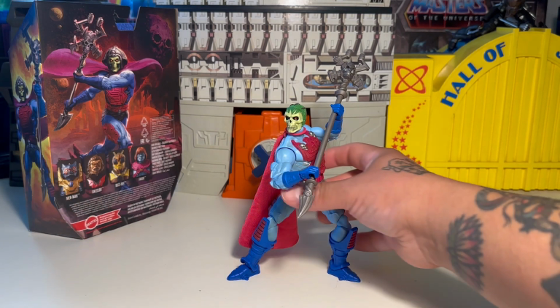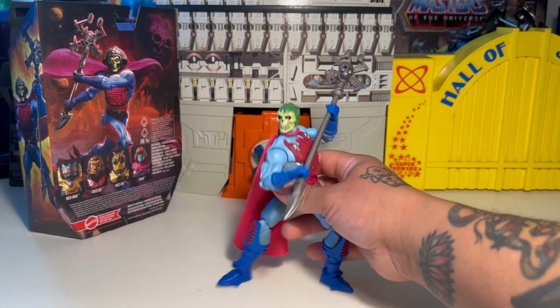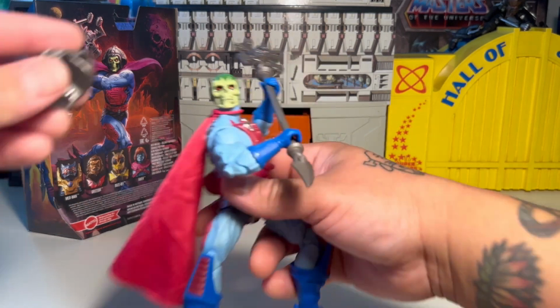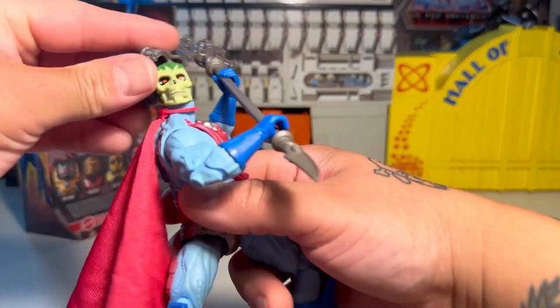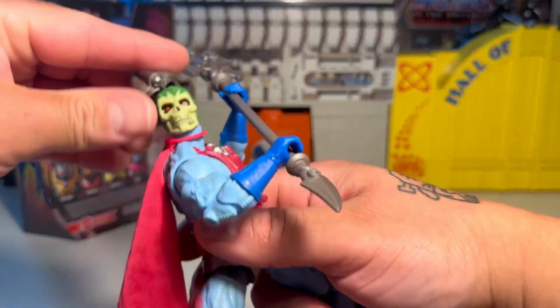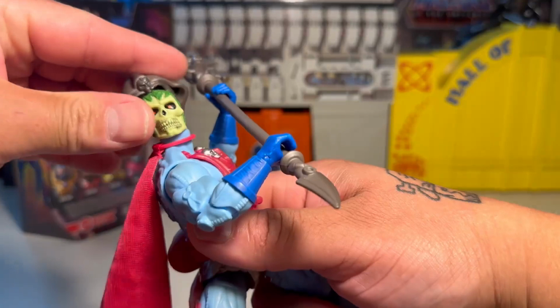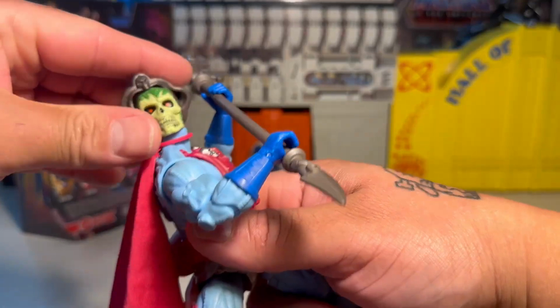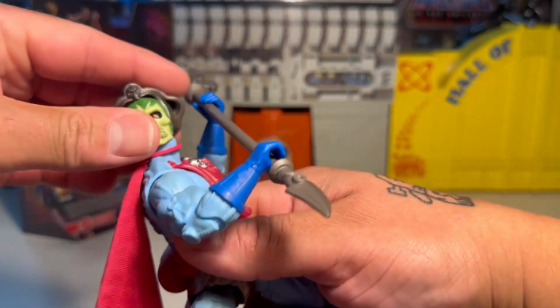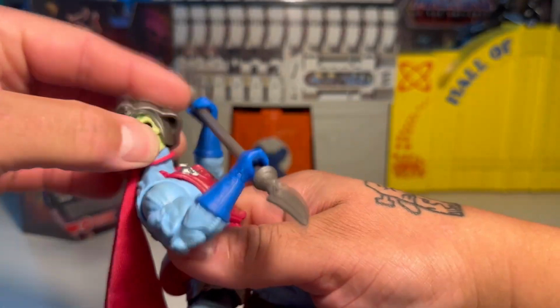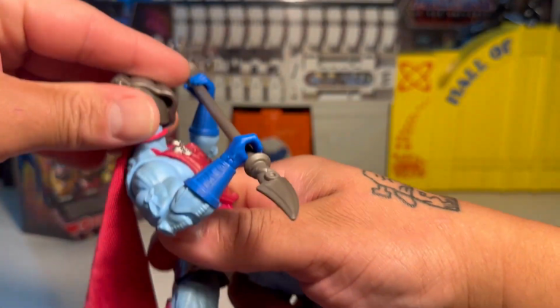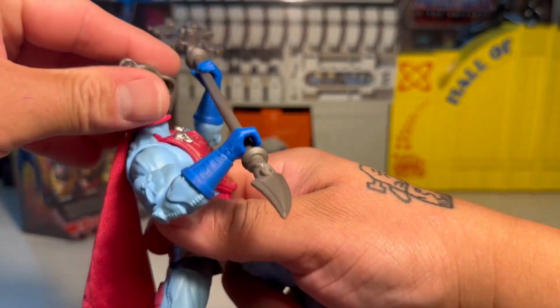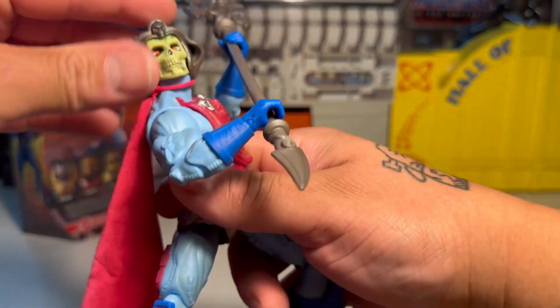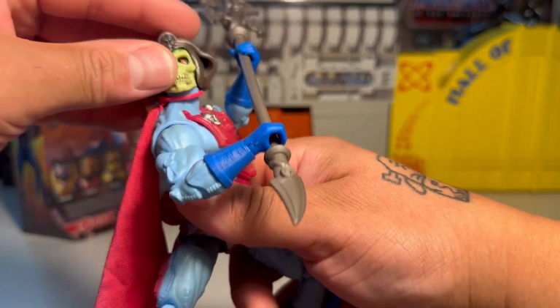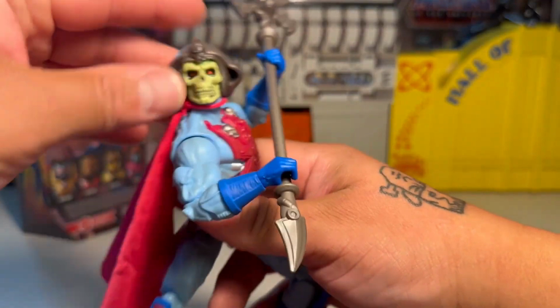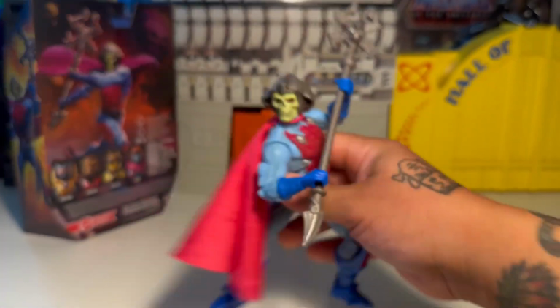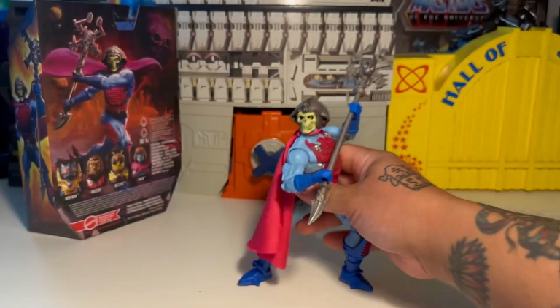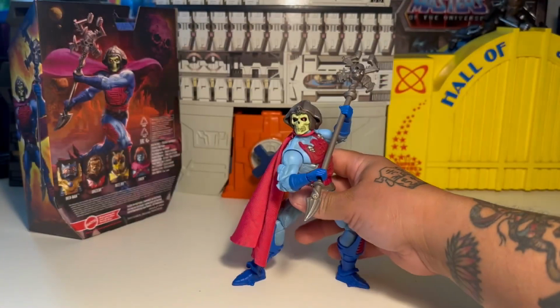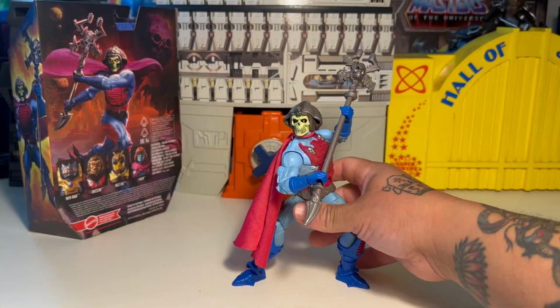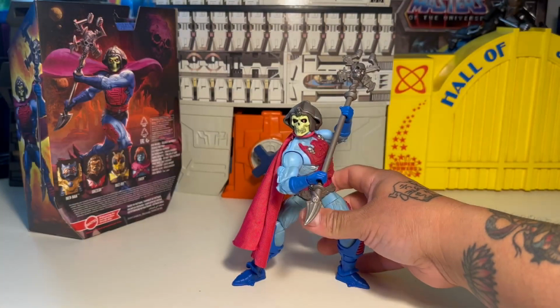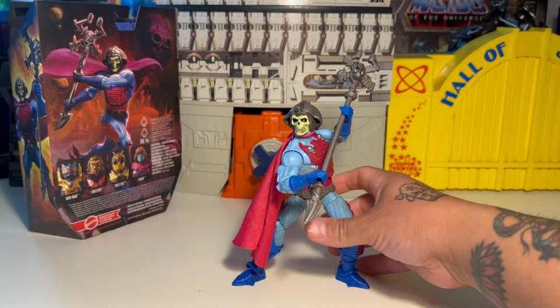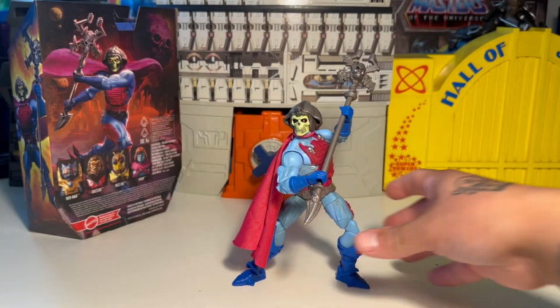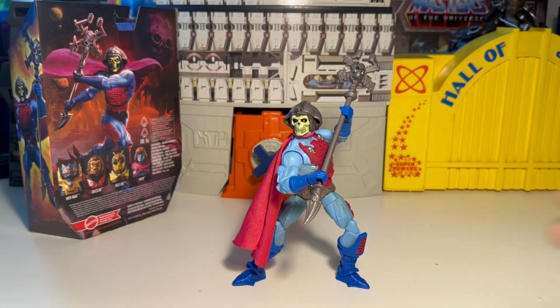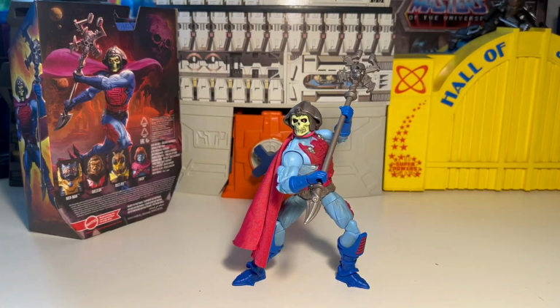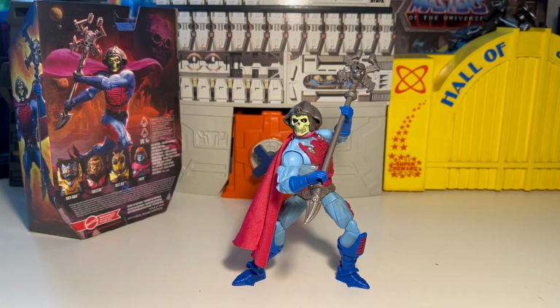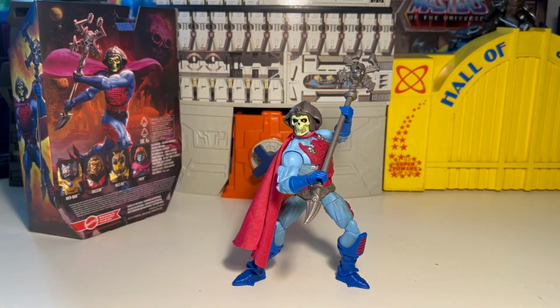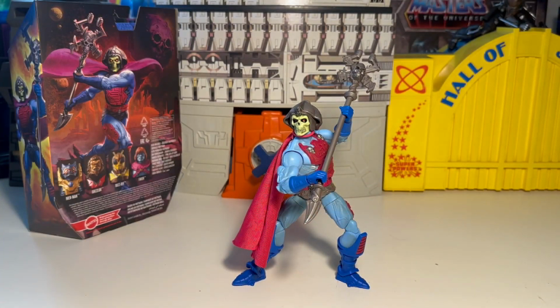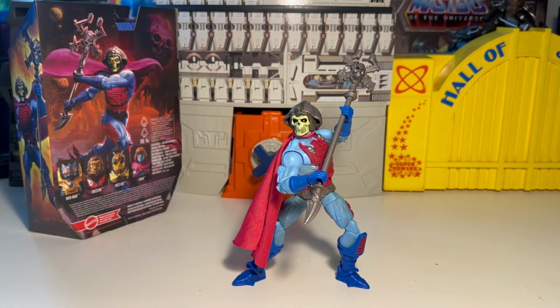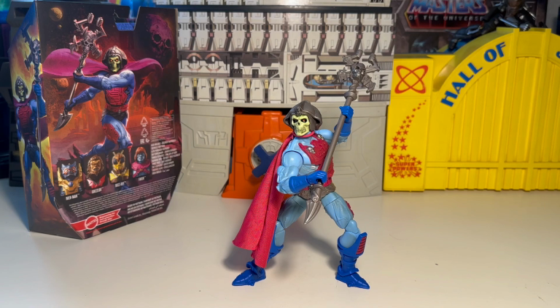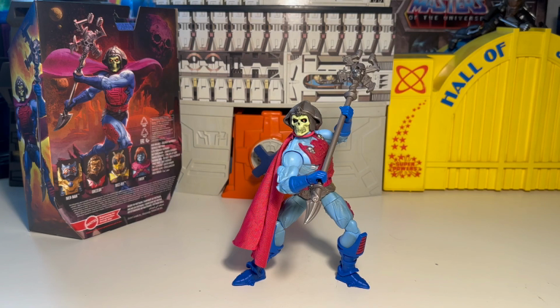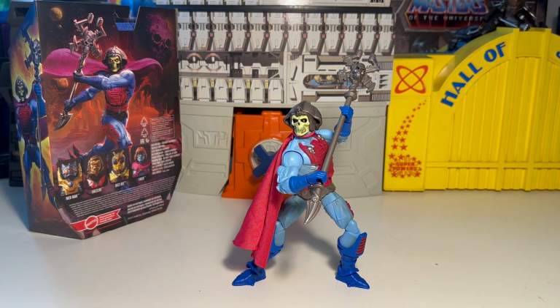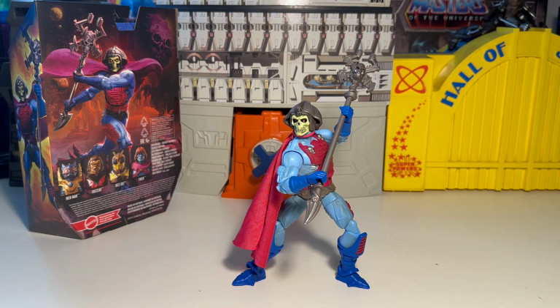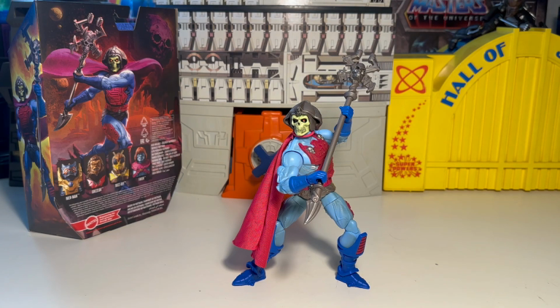That's our quick look at New Adventures Skeletor. Oh man, either way — he's rad, man. I like him a lot.